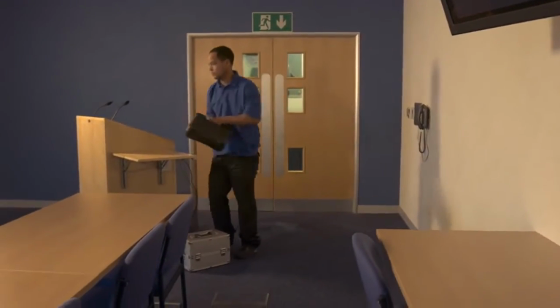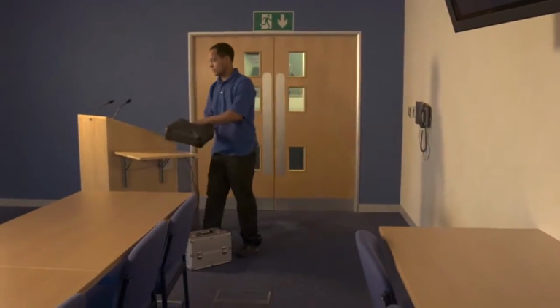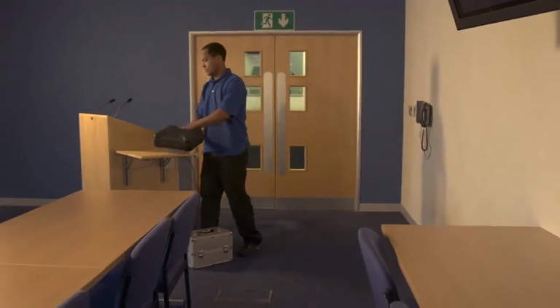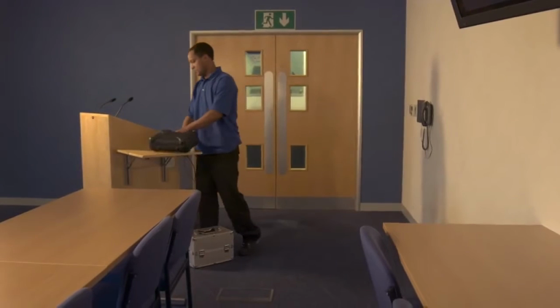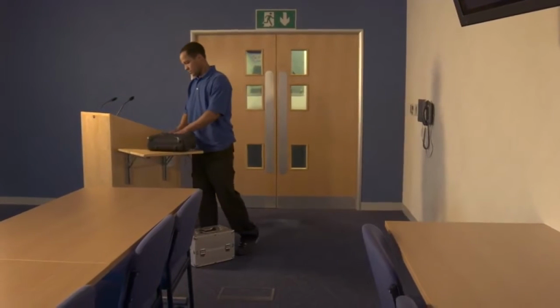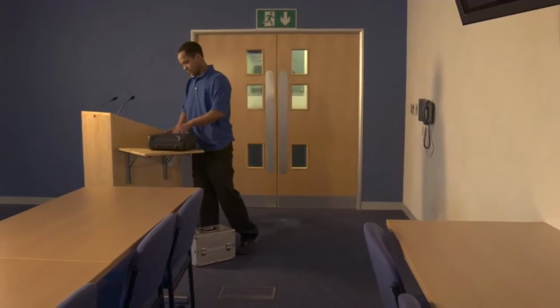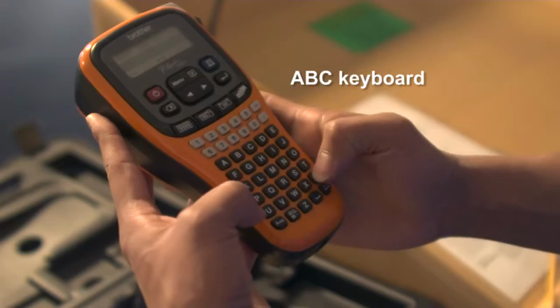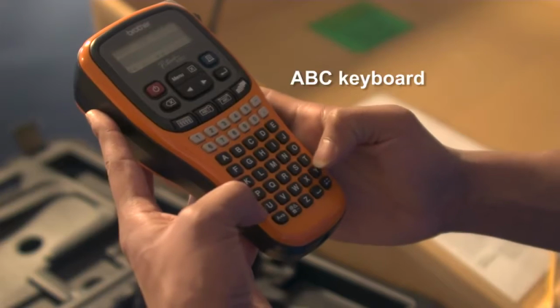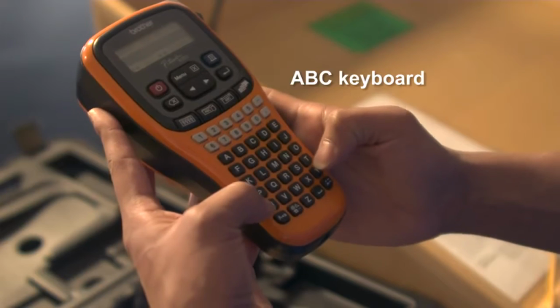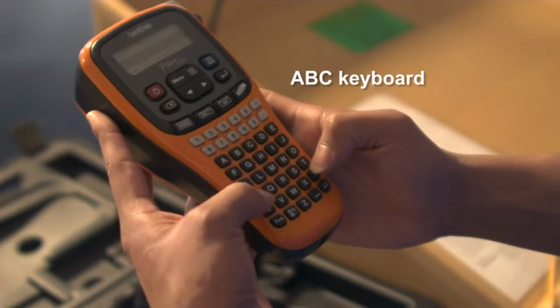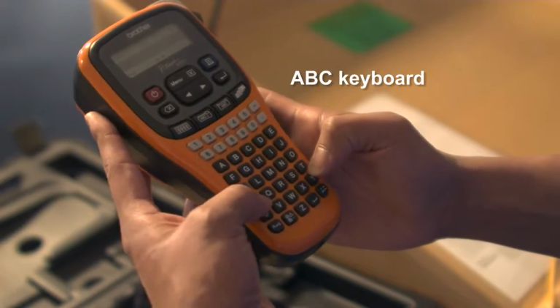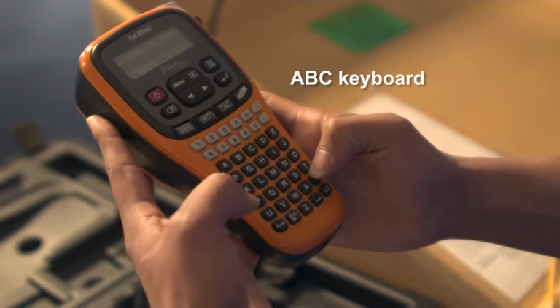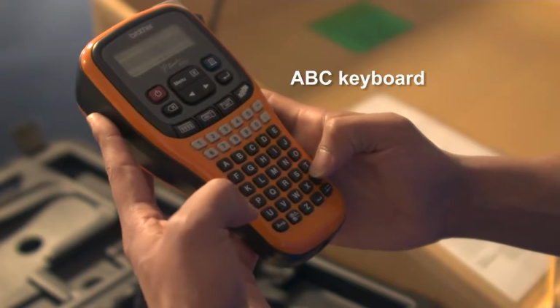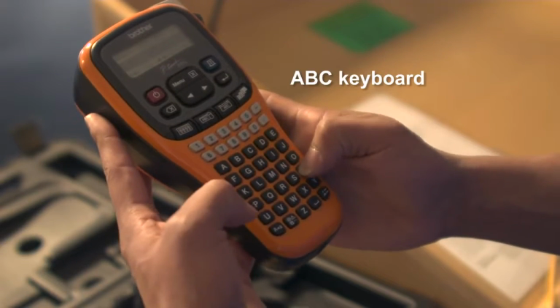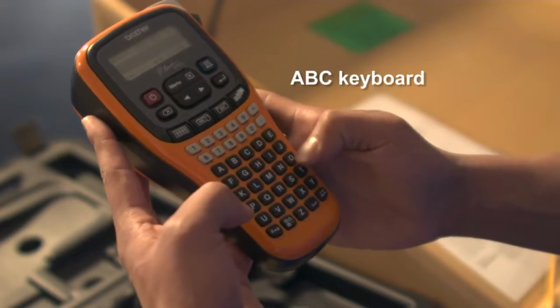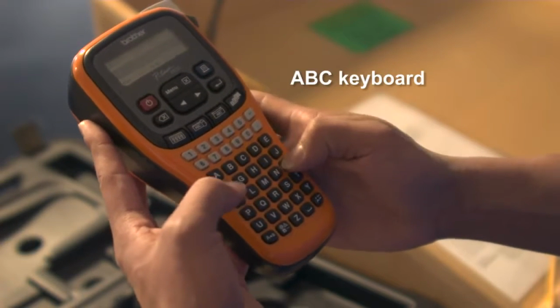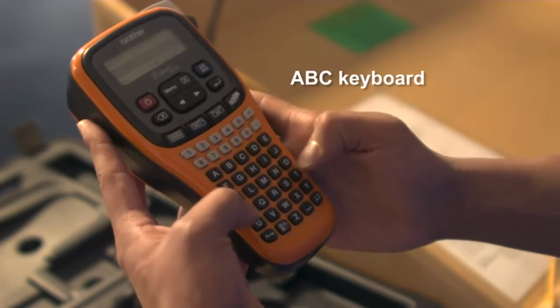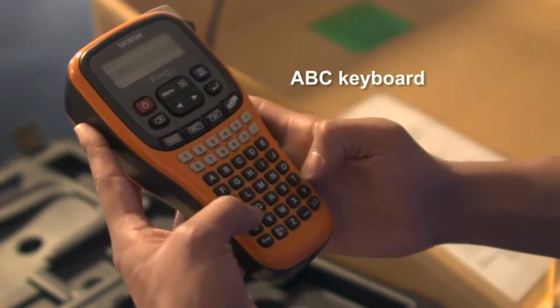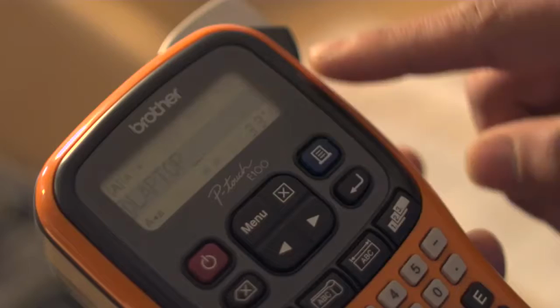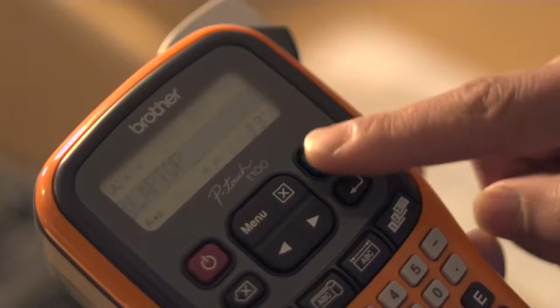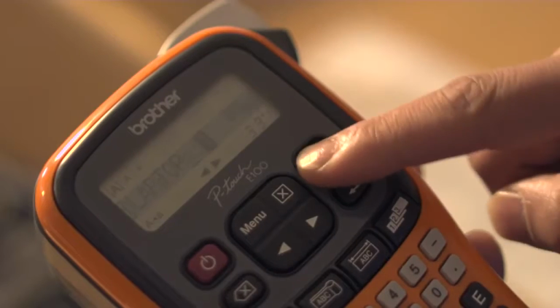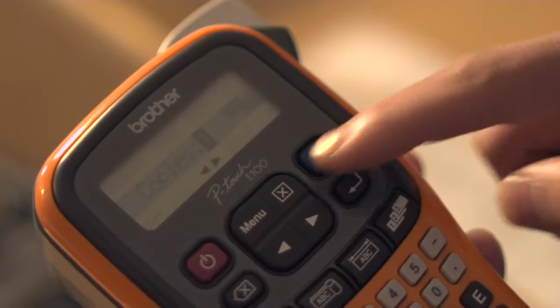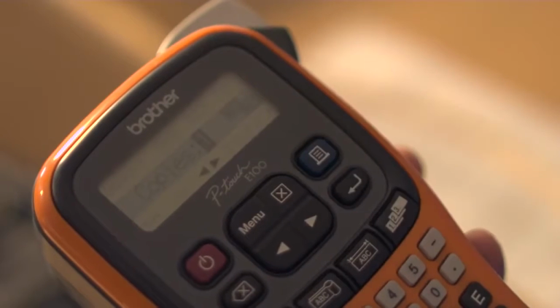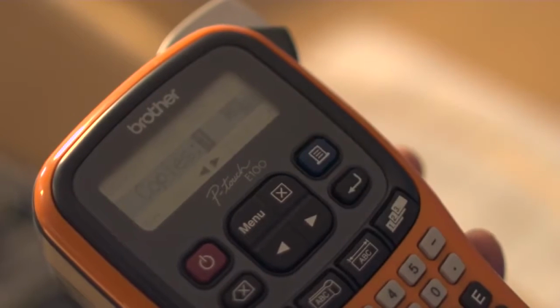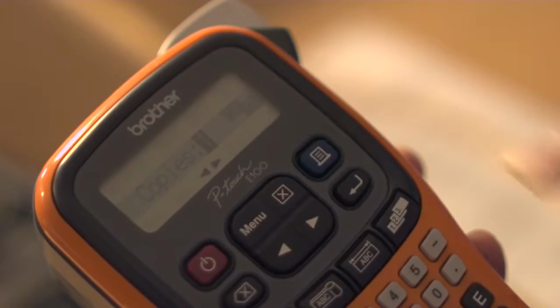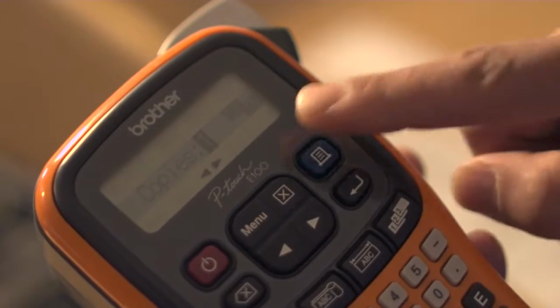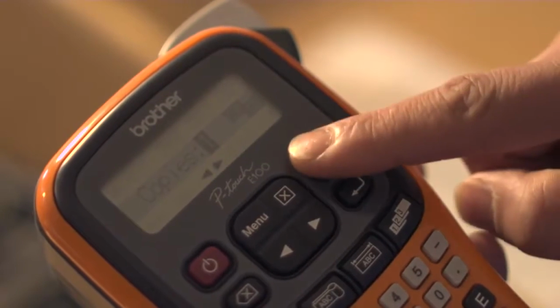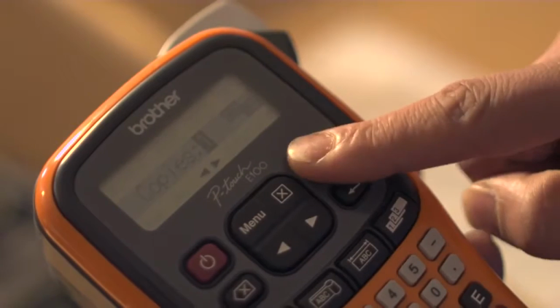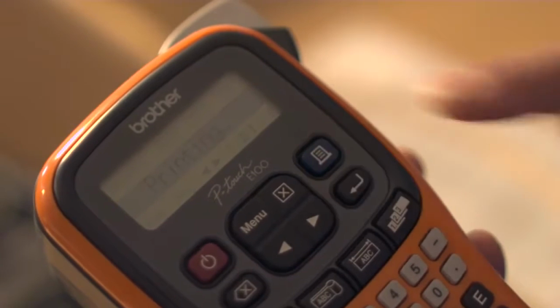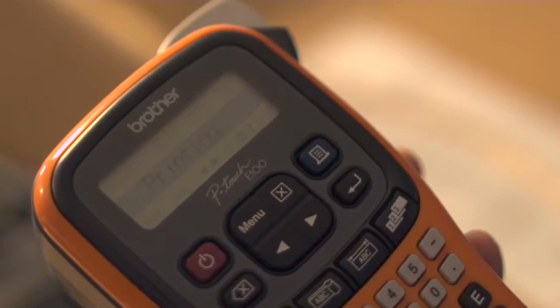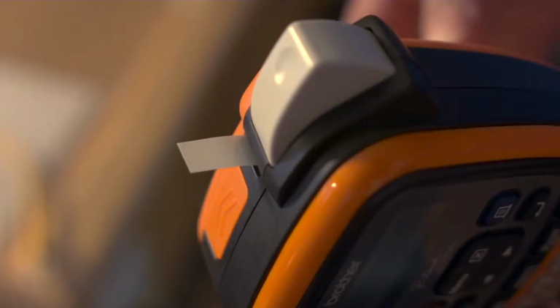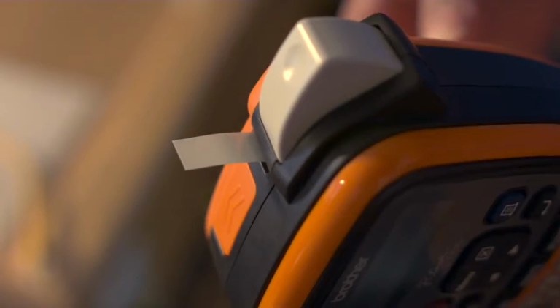The PTE100VP's ABC Keyboard makes it simple and quick to create identification labels, whatever the job in hand.